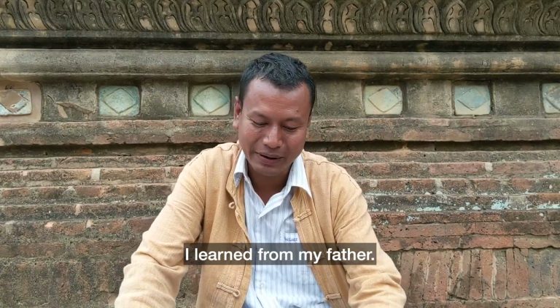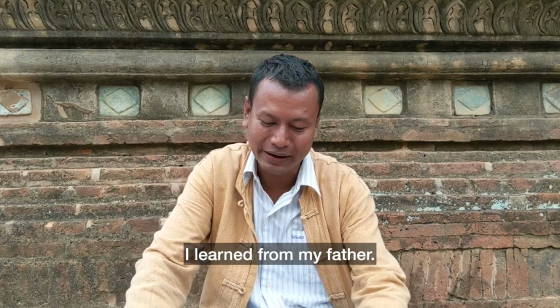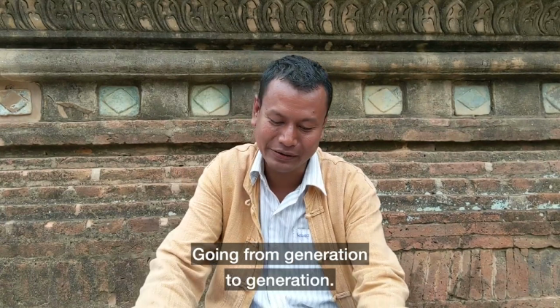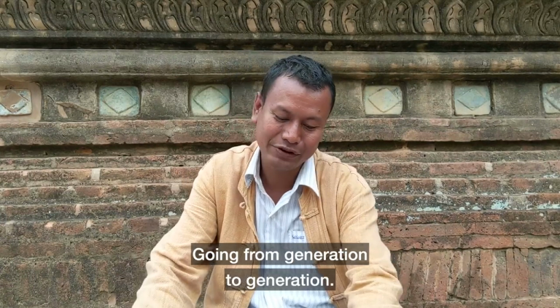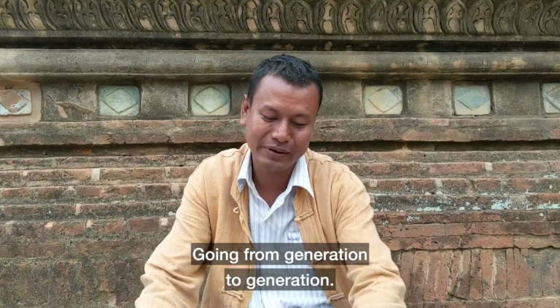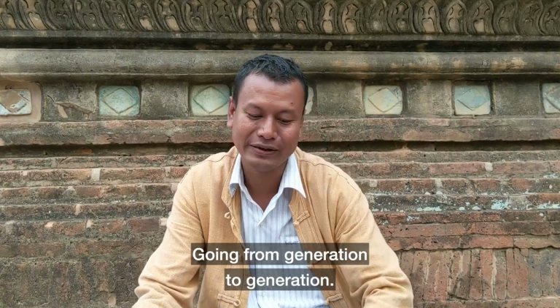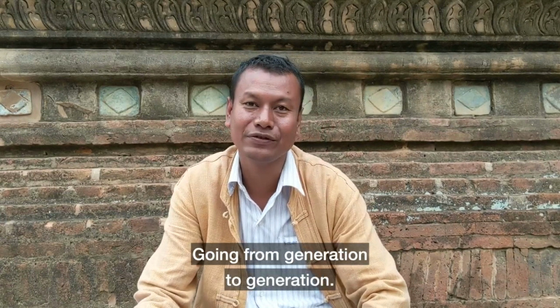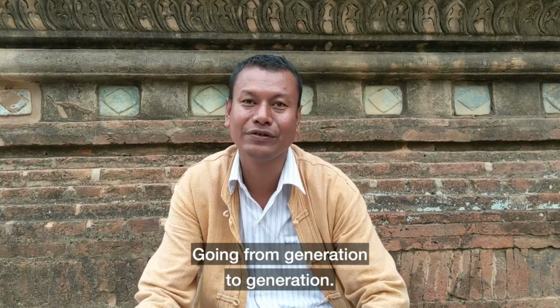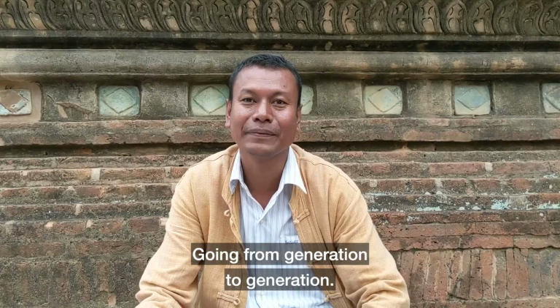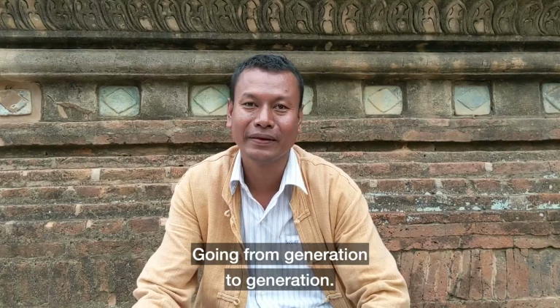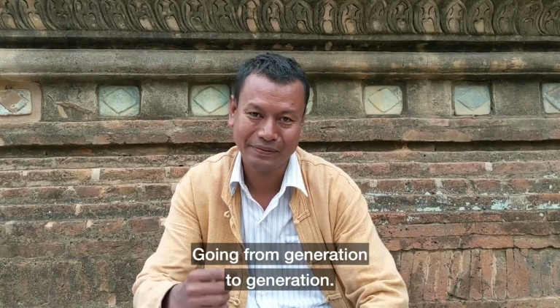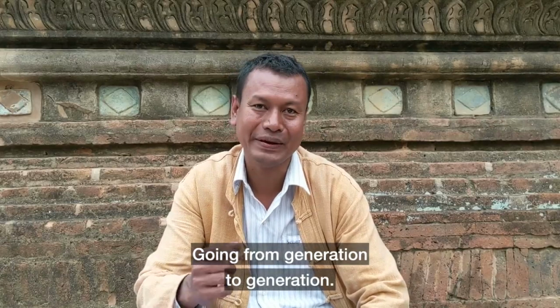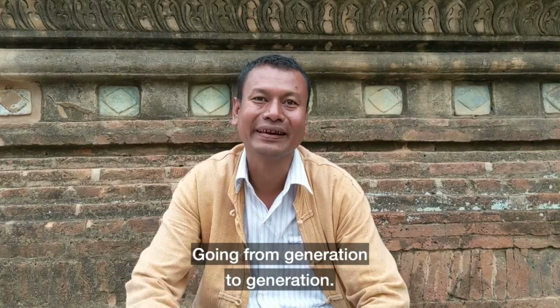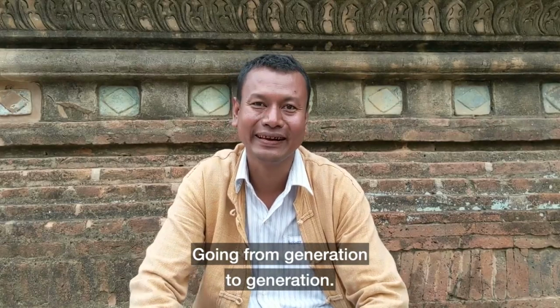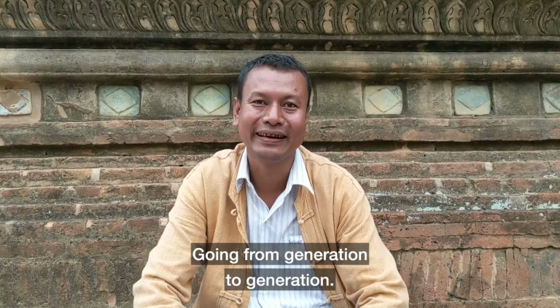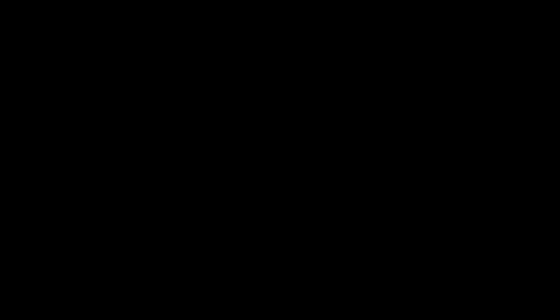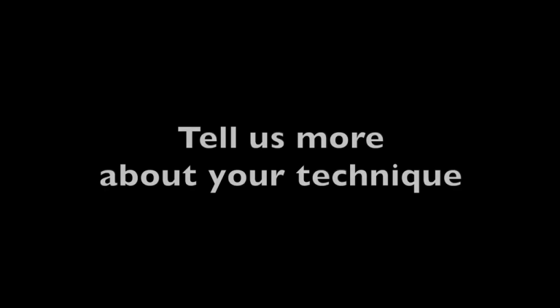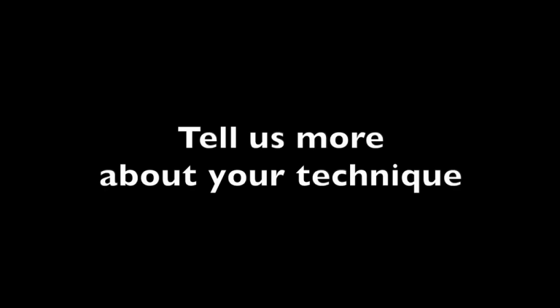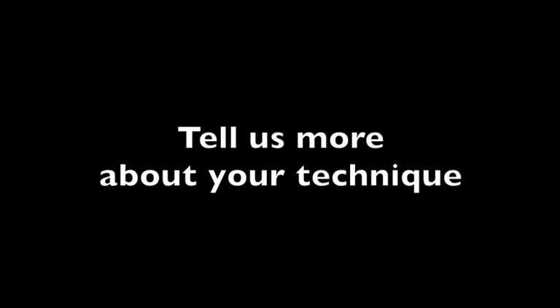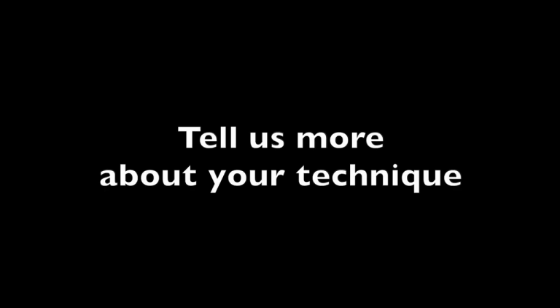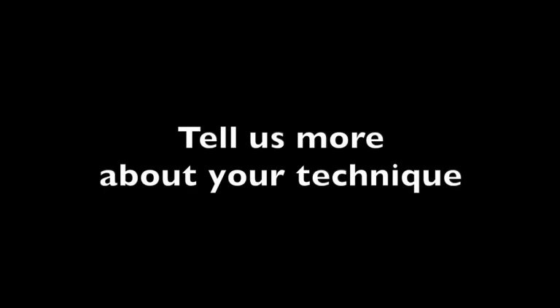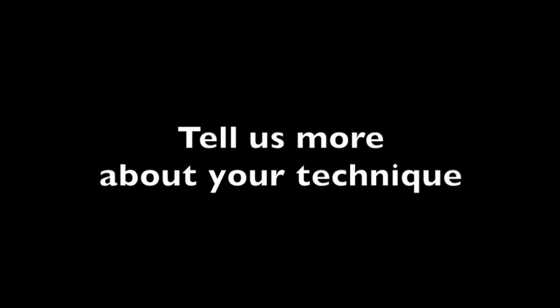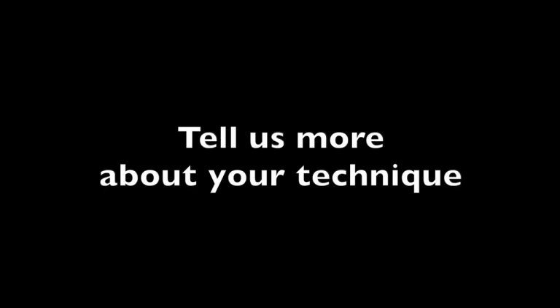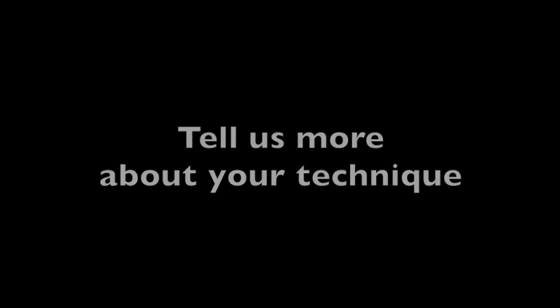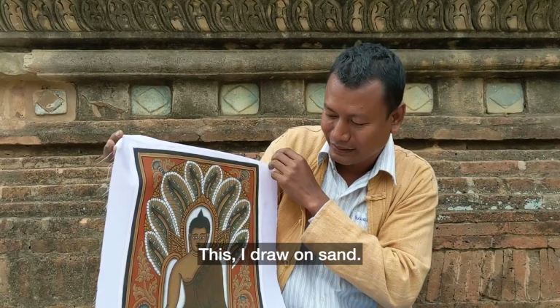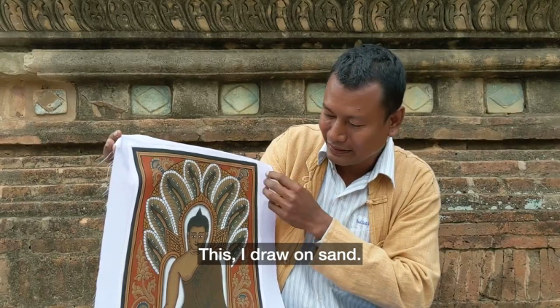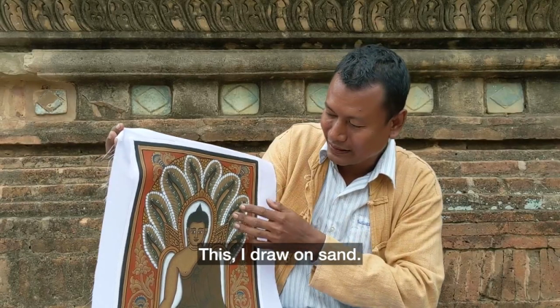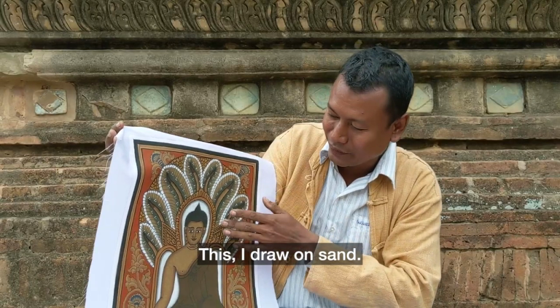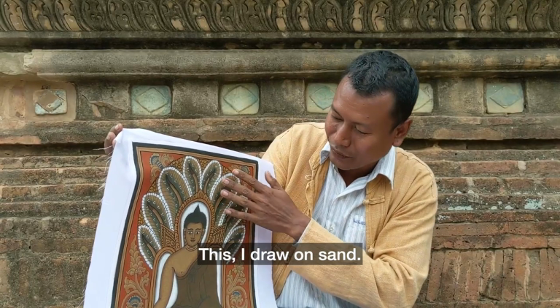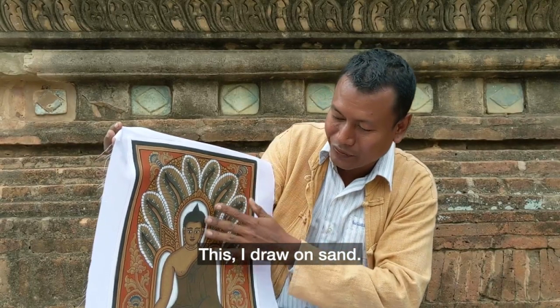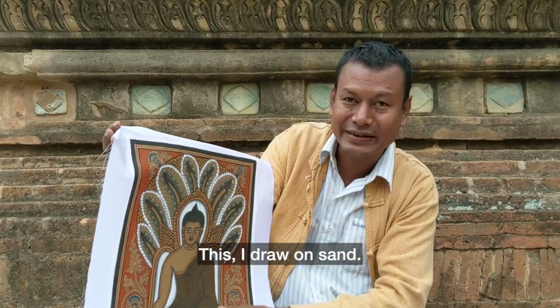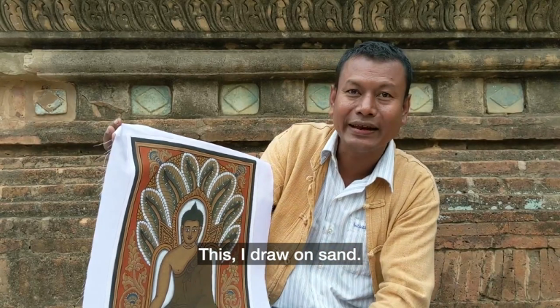This is my generation. My generation painted. This is what I draw on the sand.